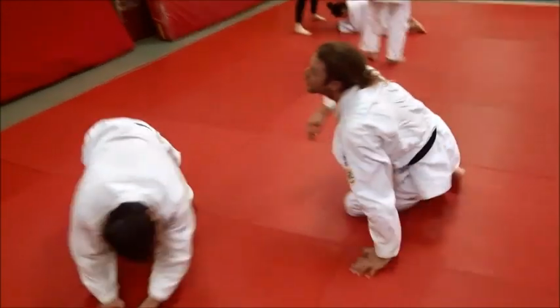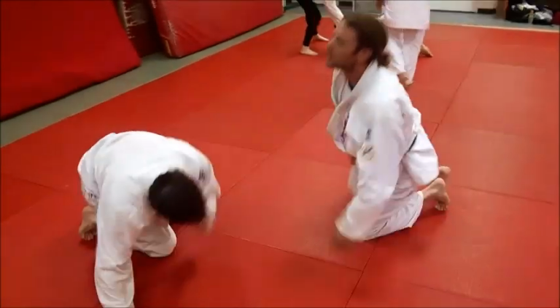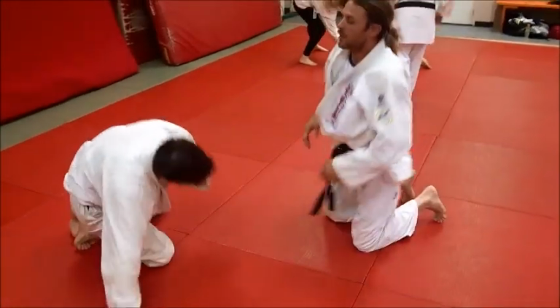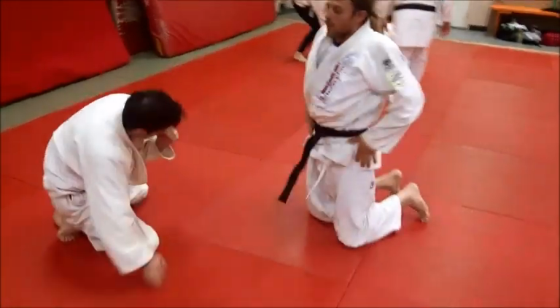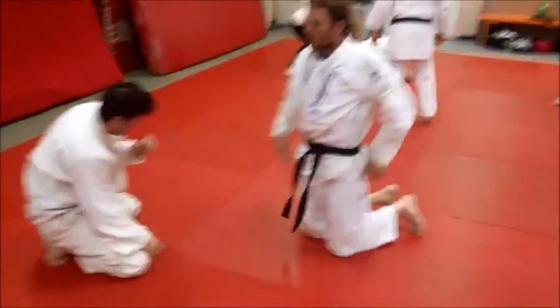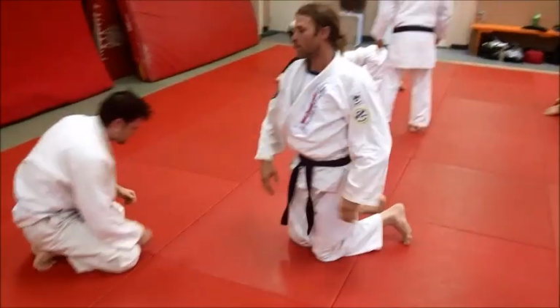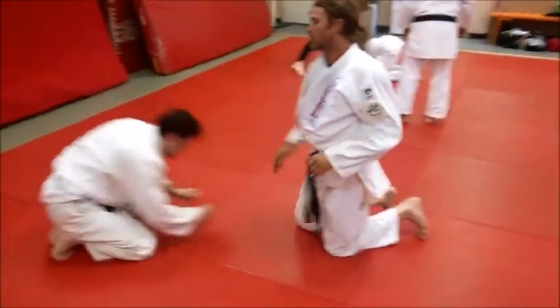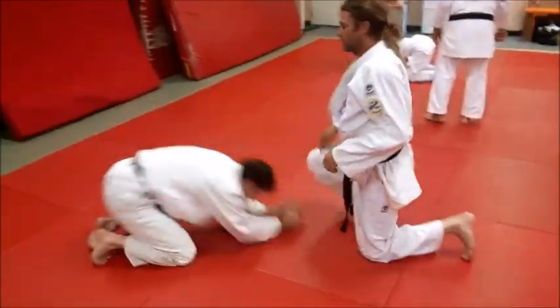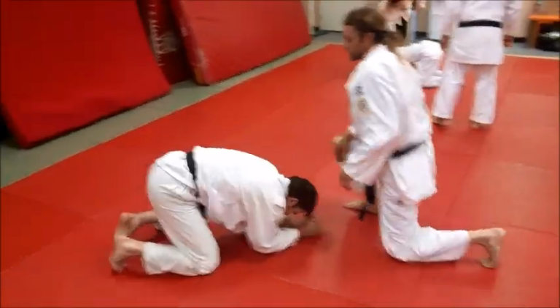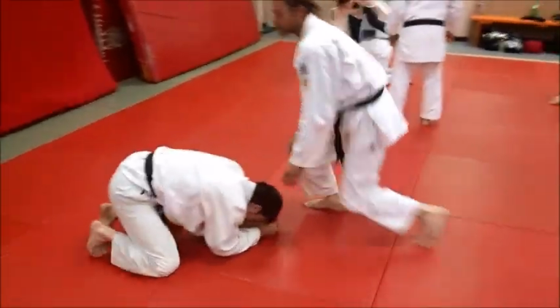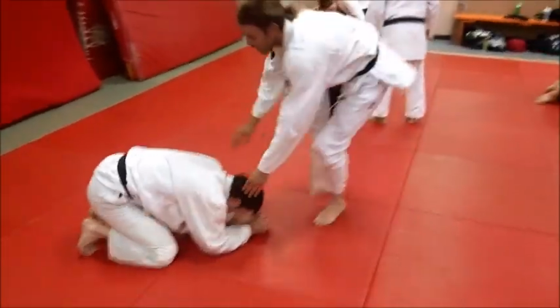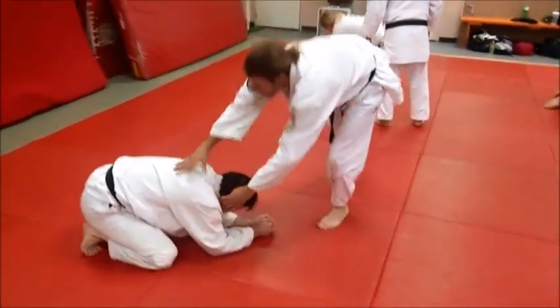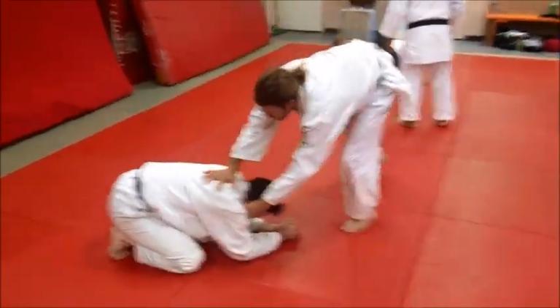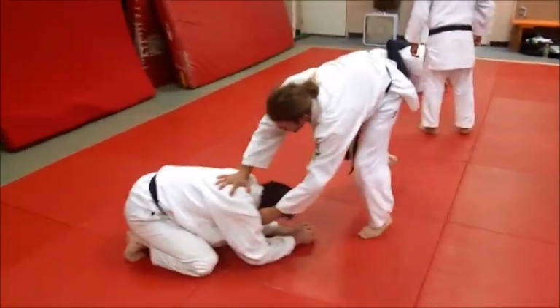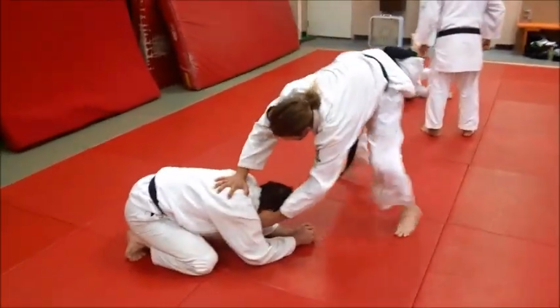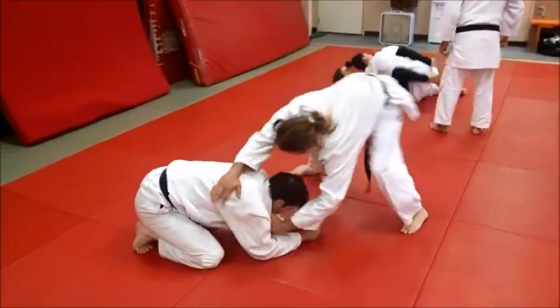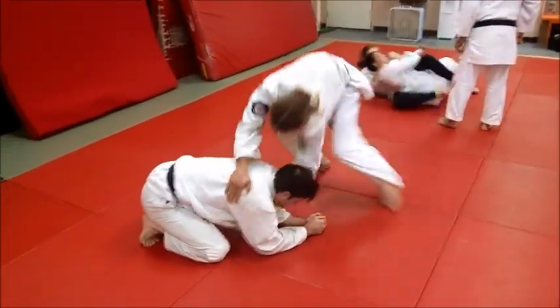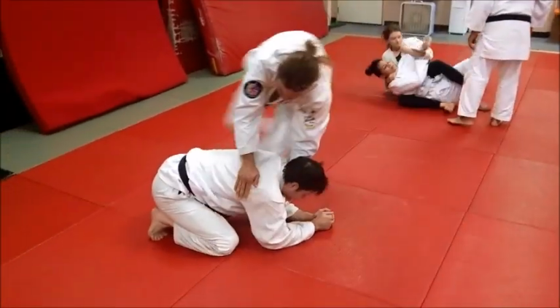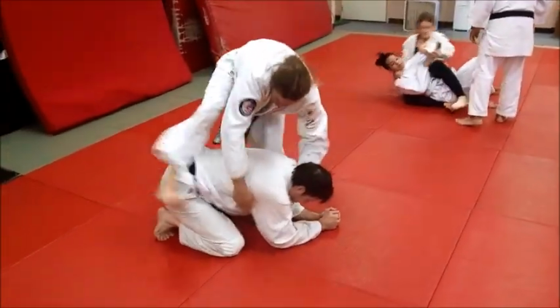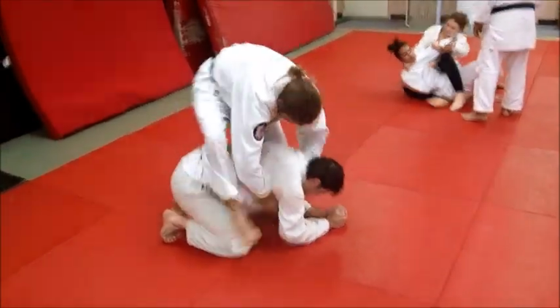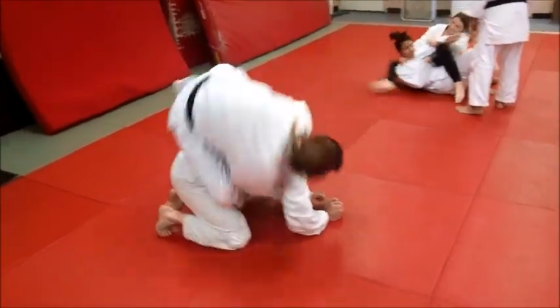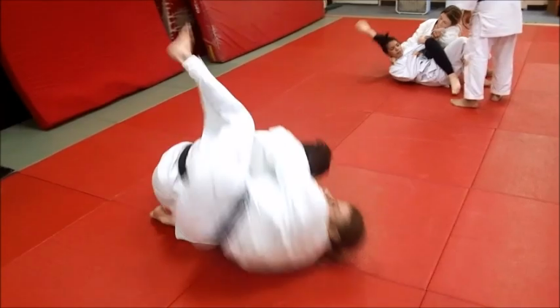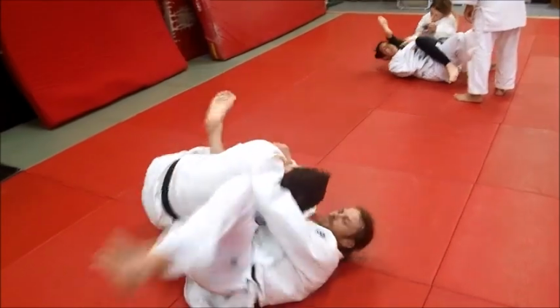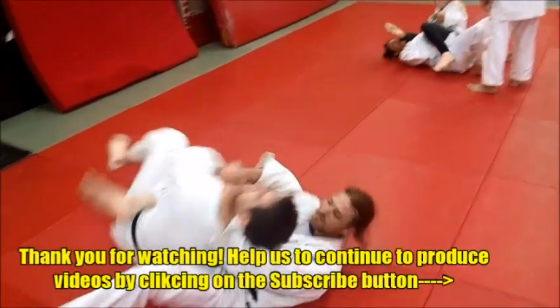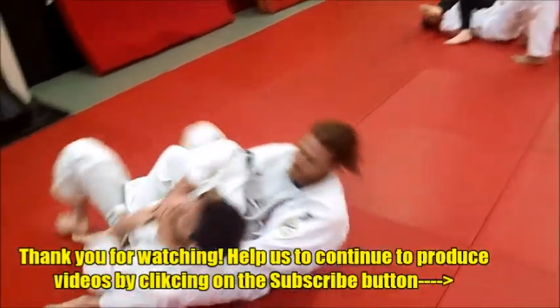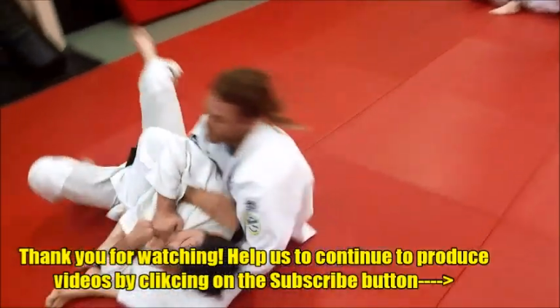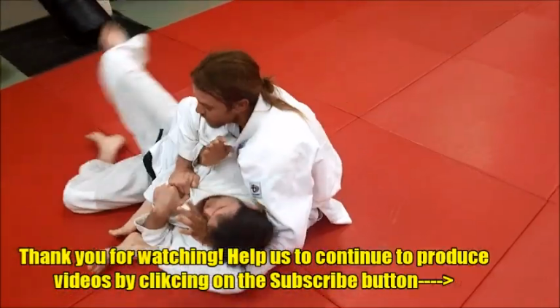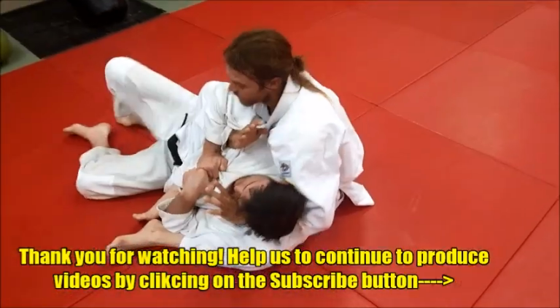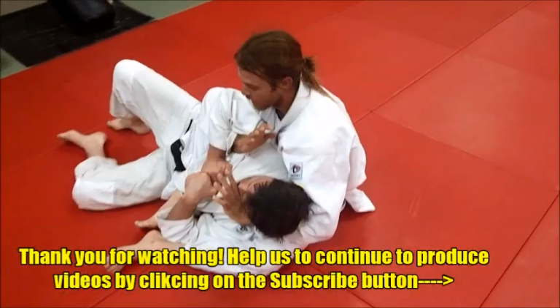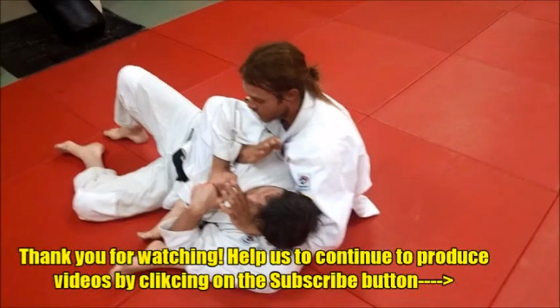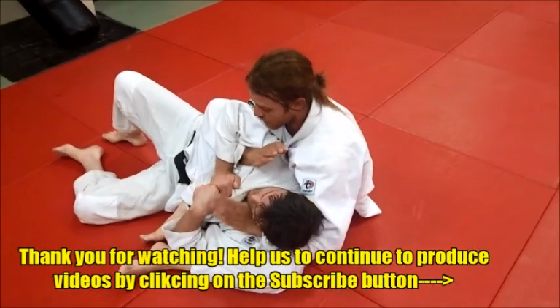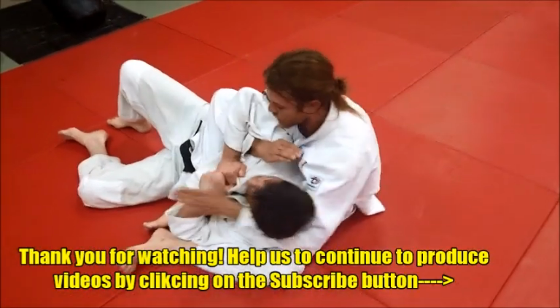So that's a rolling kata hajime, or single wing choke, right into an inverted triangle. We'll move on from there — those guys are getting it.